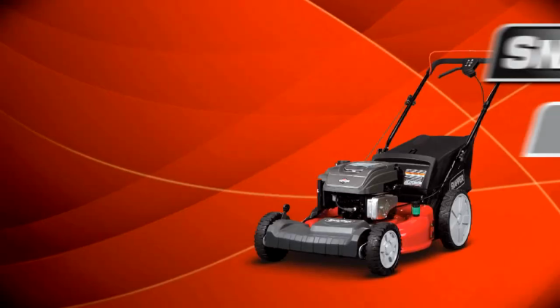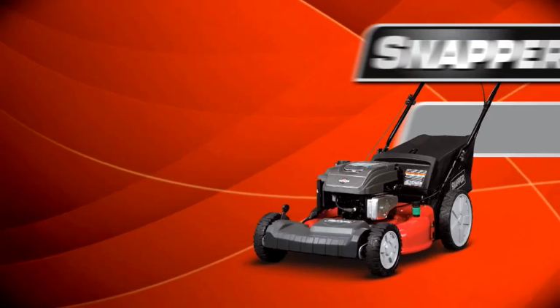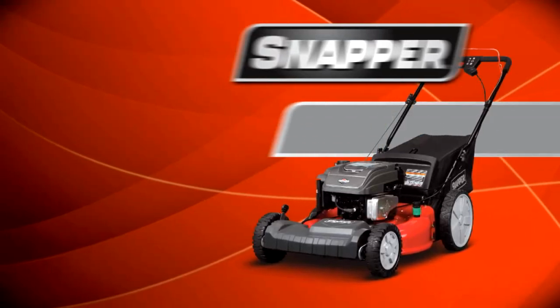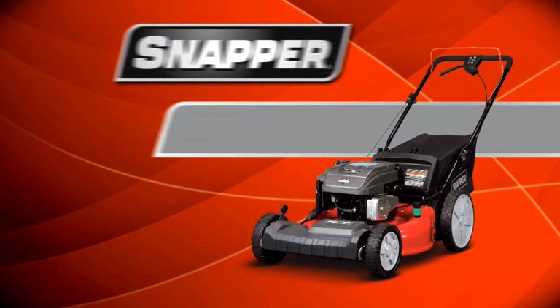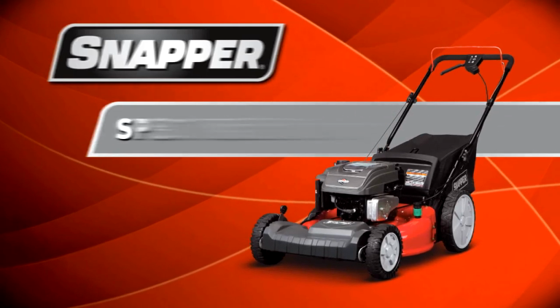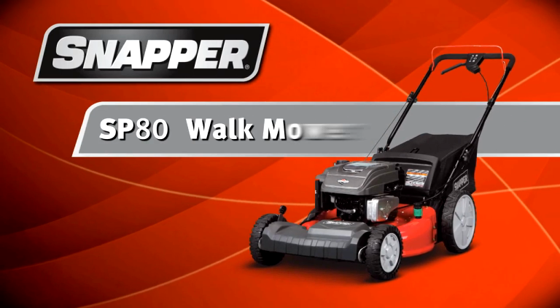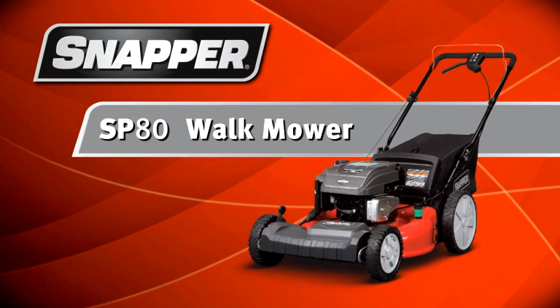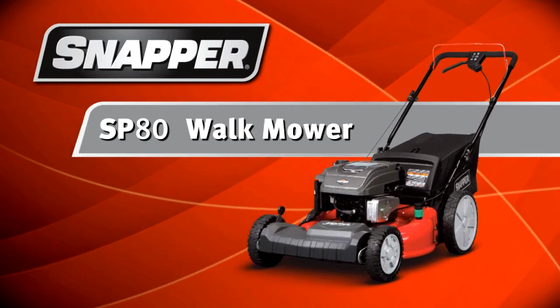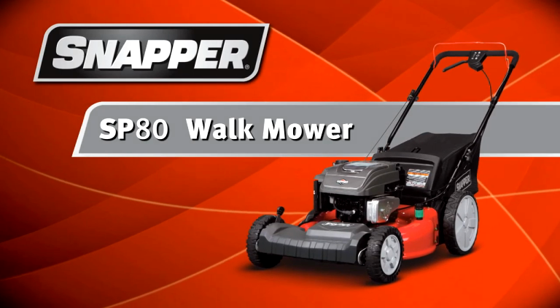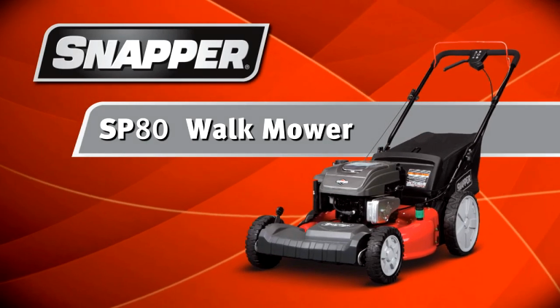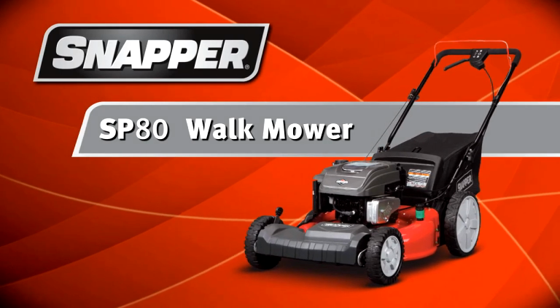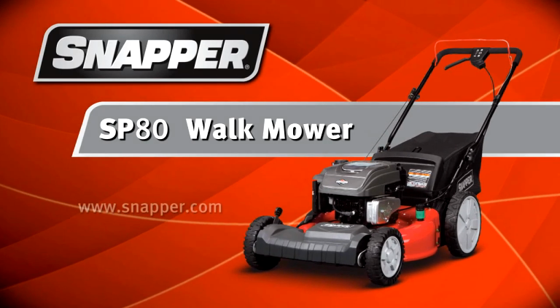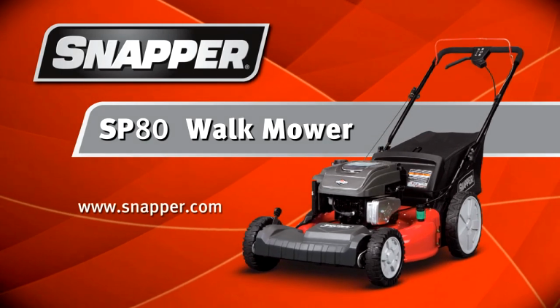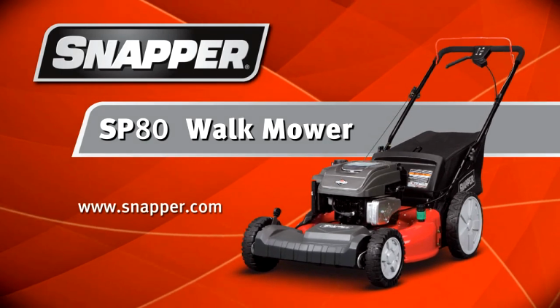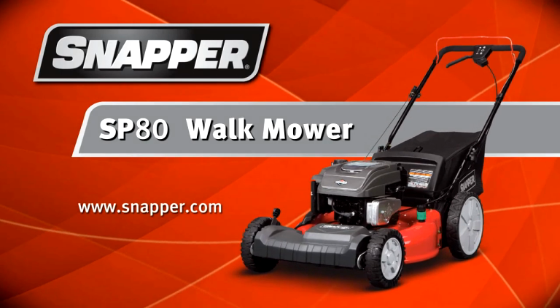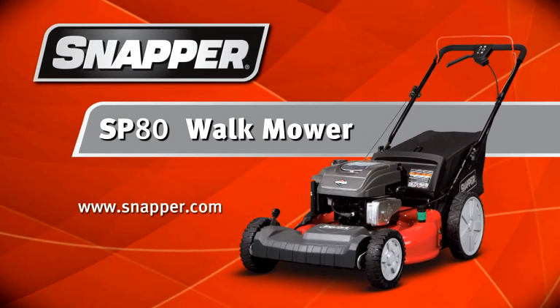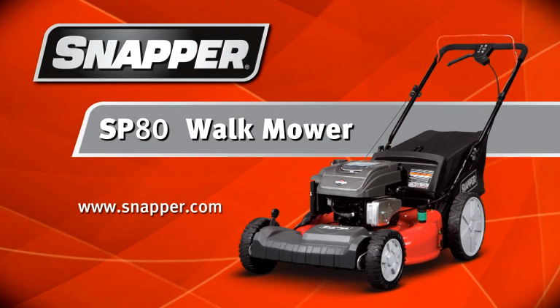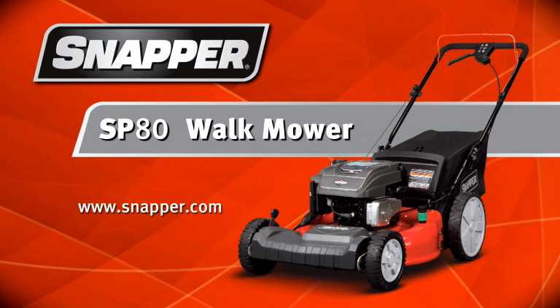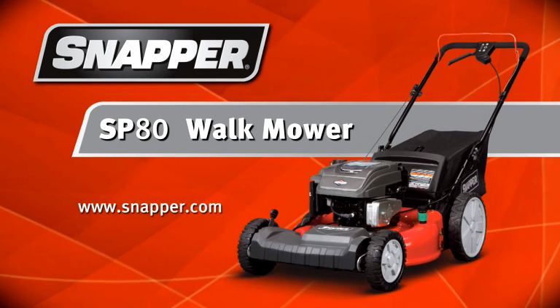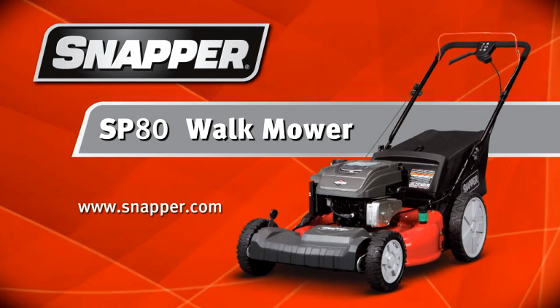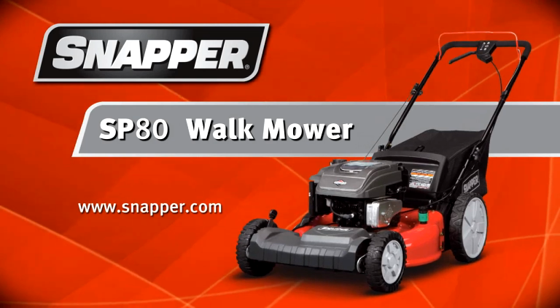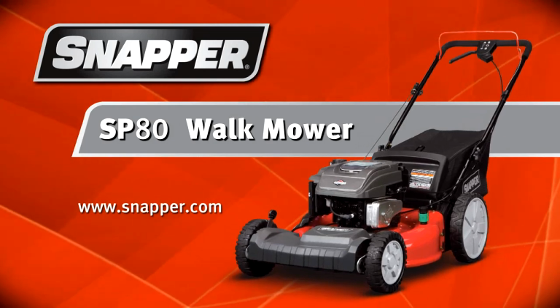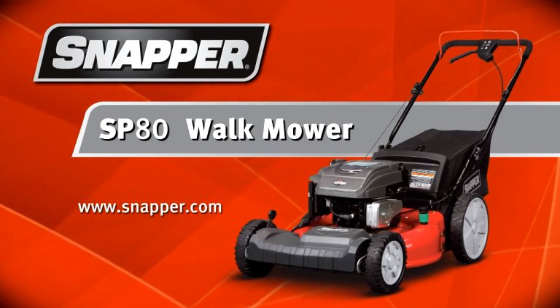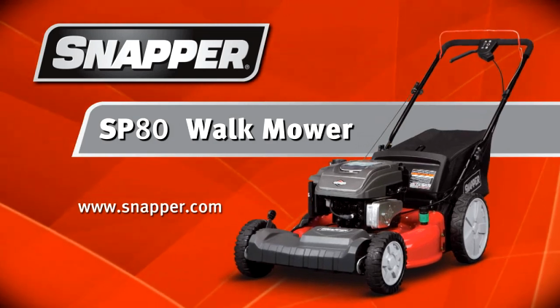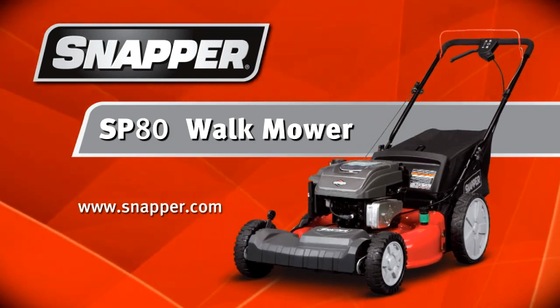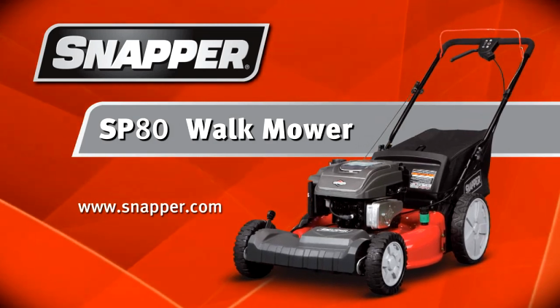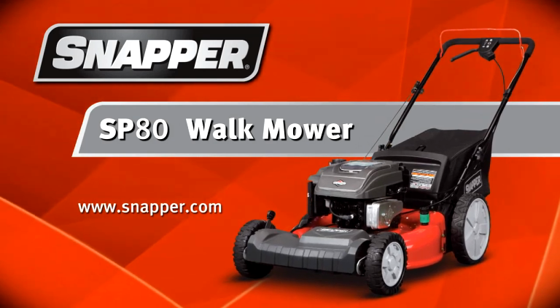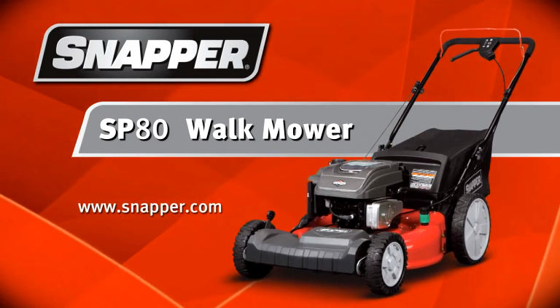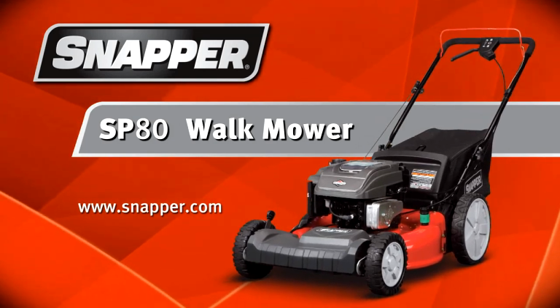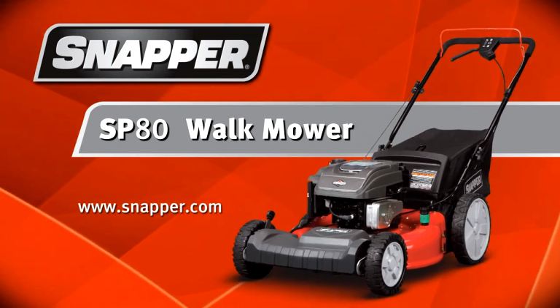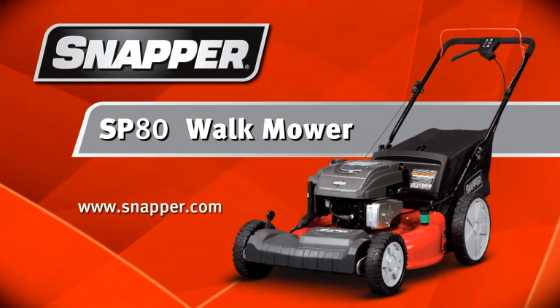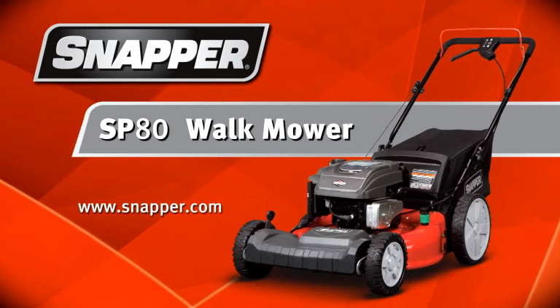The SP80 self-propelled mower. More maneuverability, more performance. From Snapper.